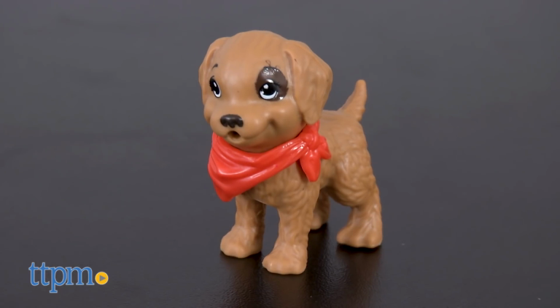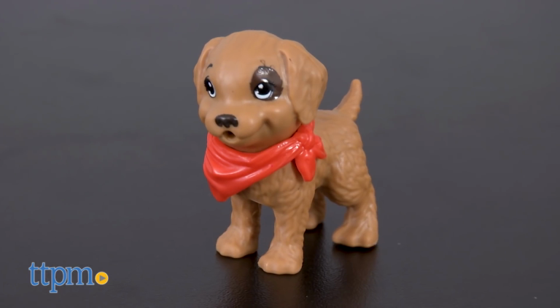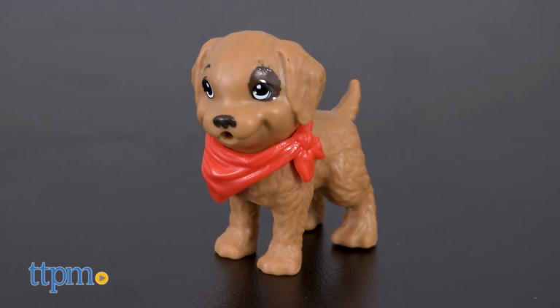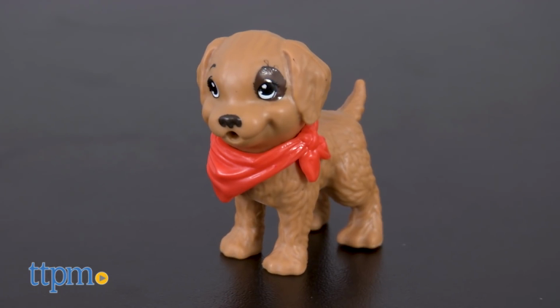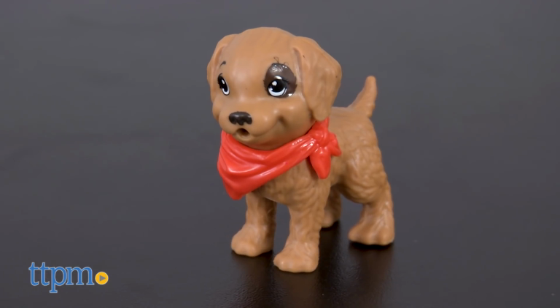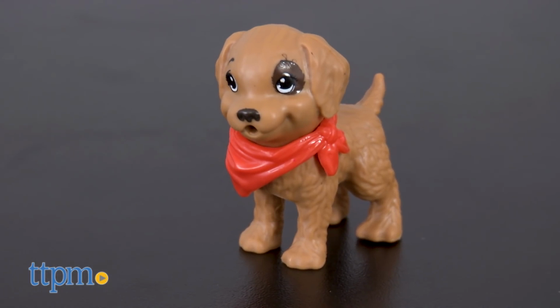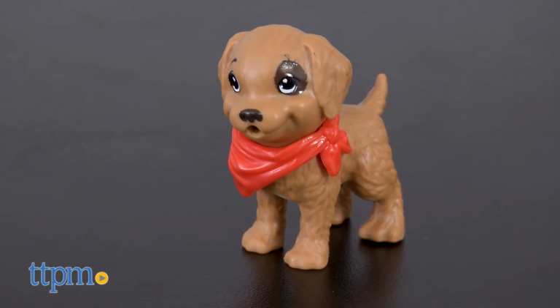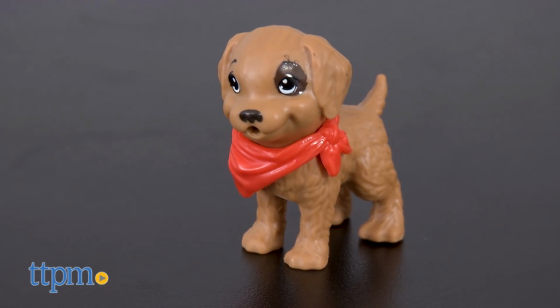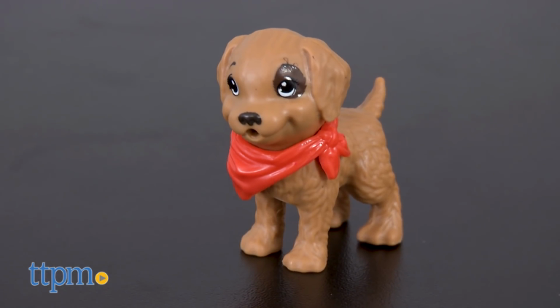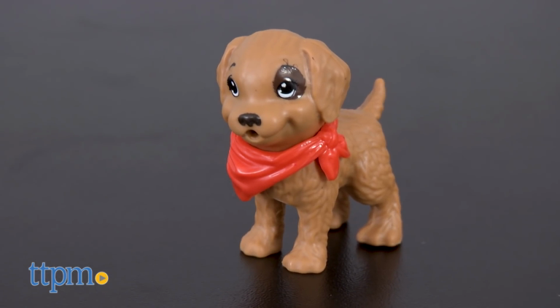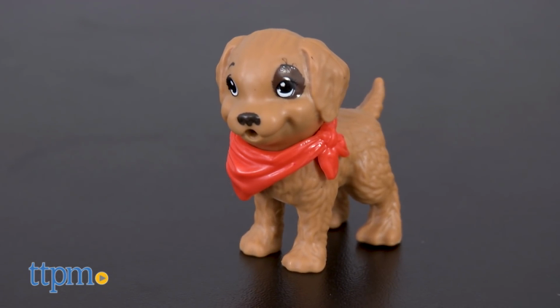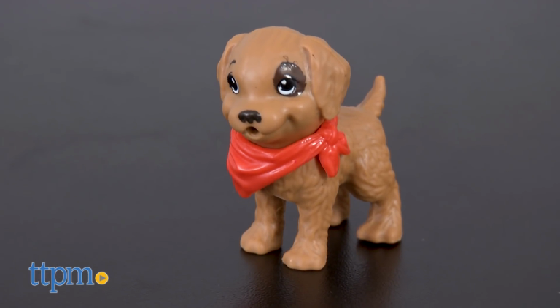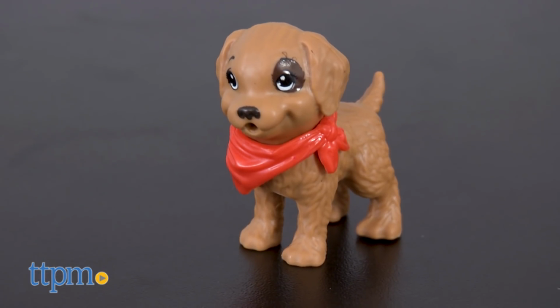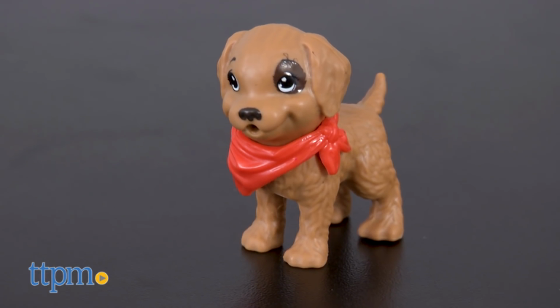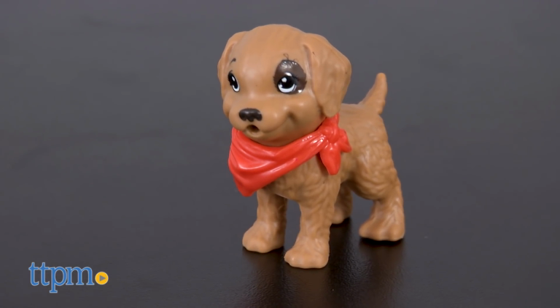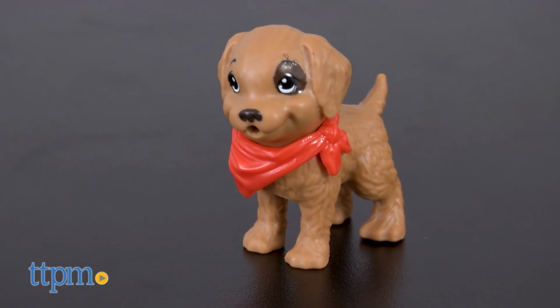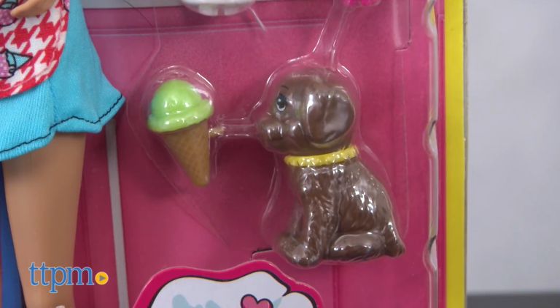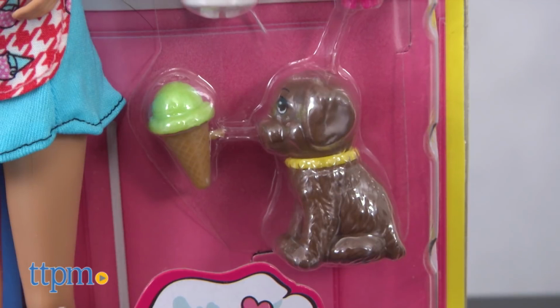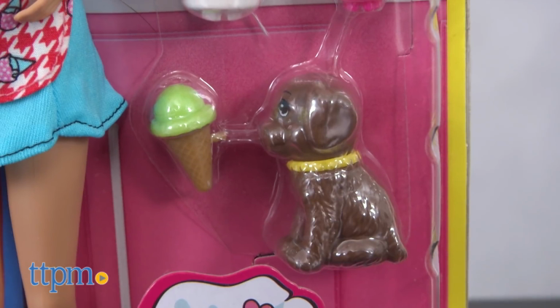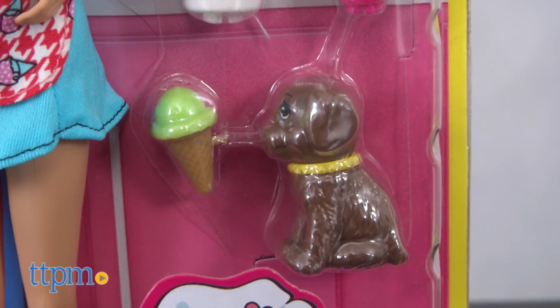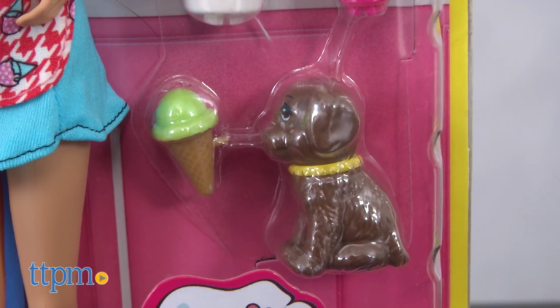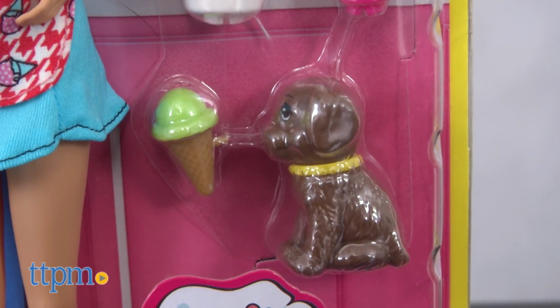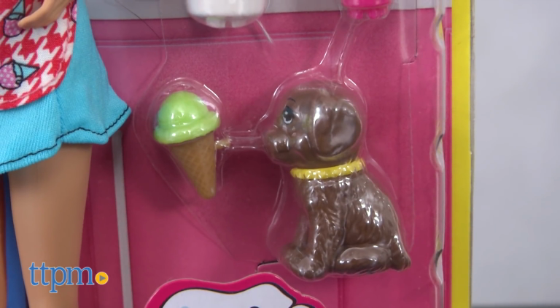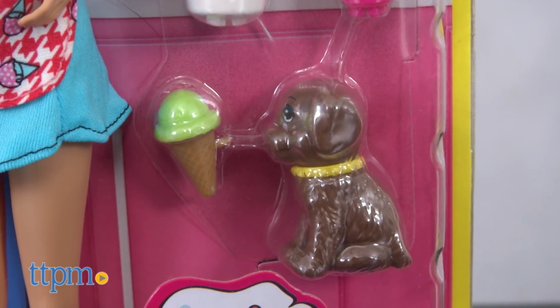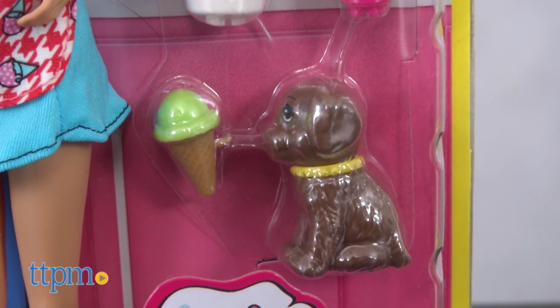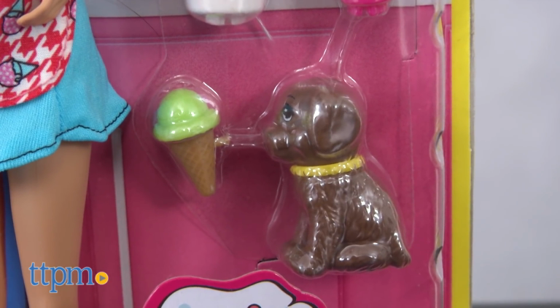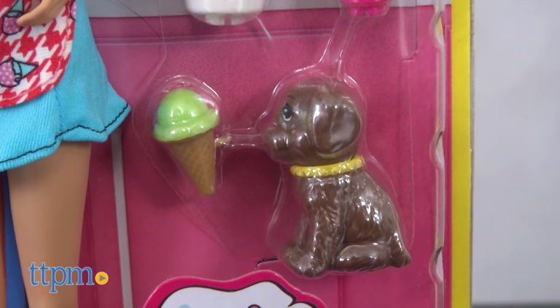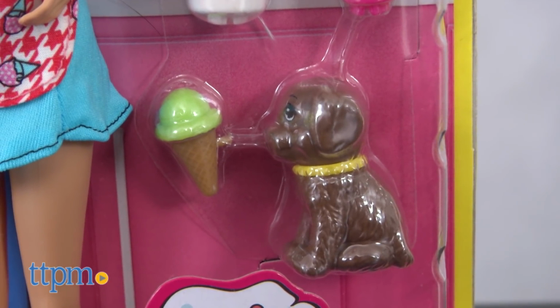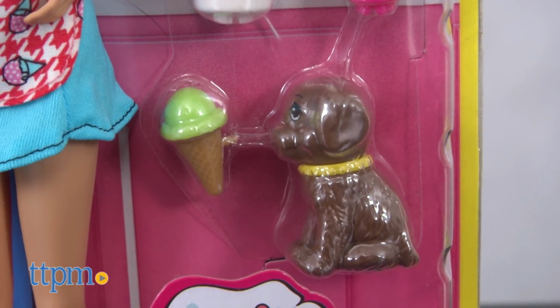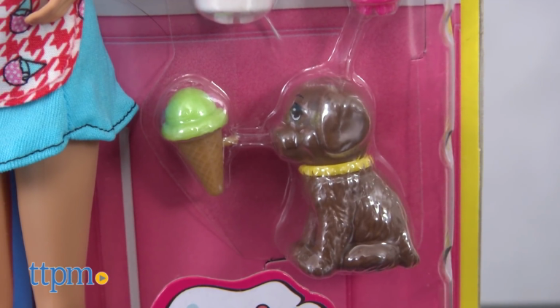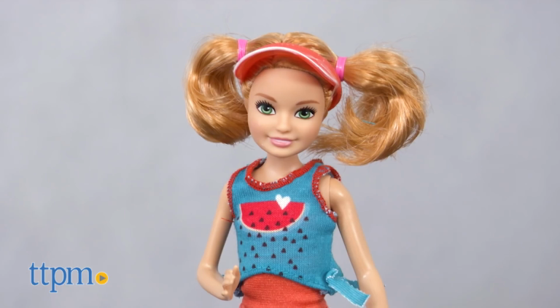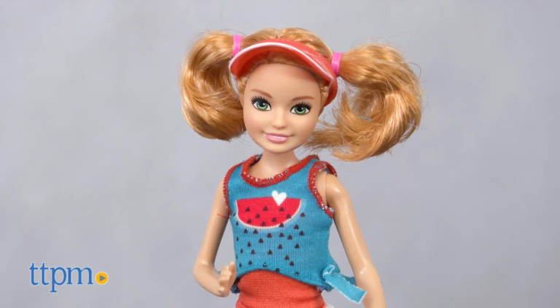Each doll, sold separately, comes with a puppy figure and different accessories for playing out a scene.